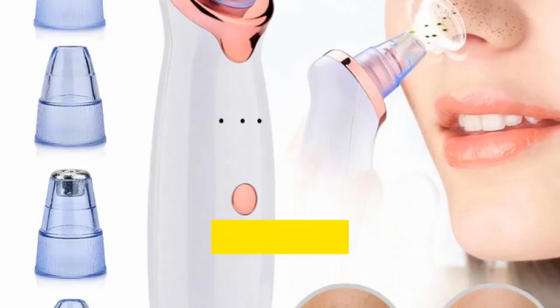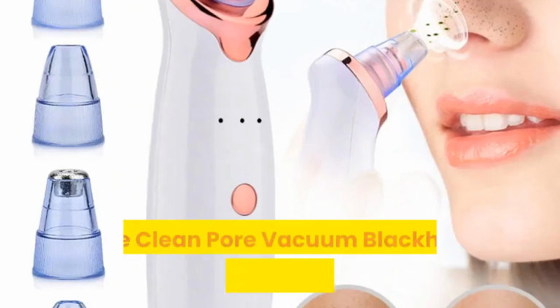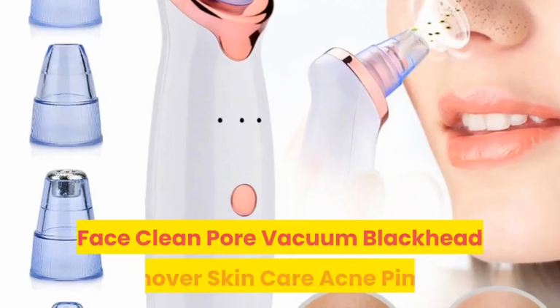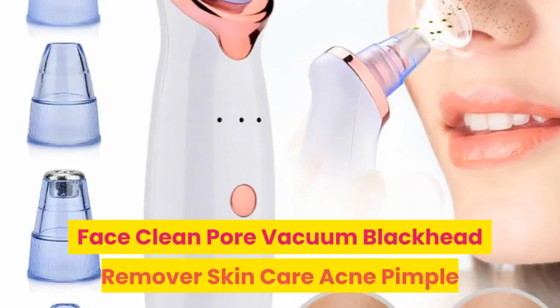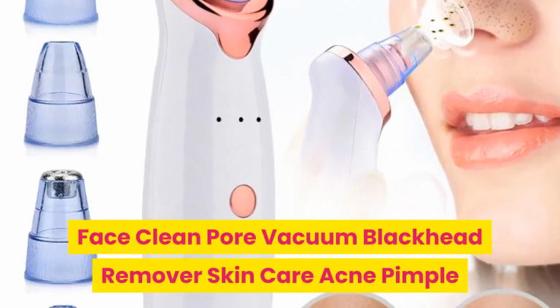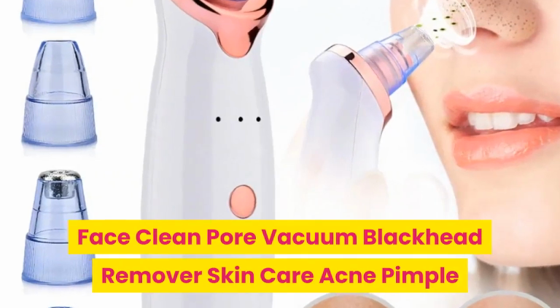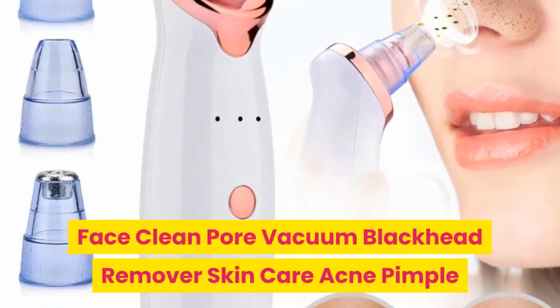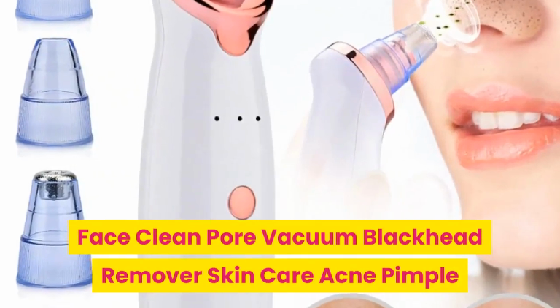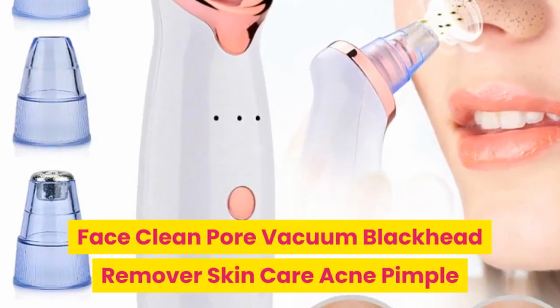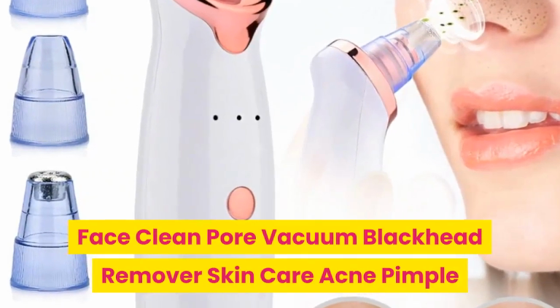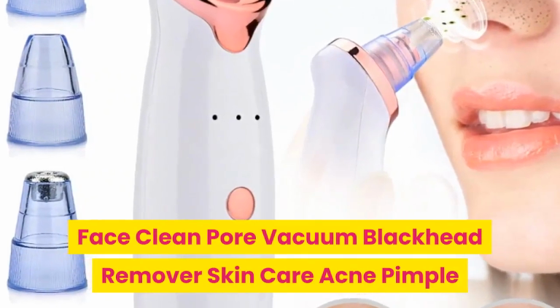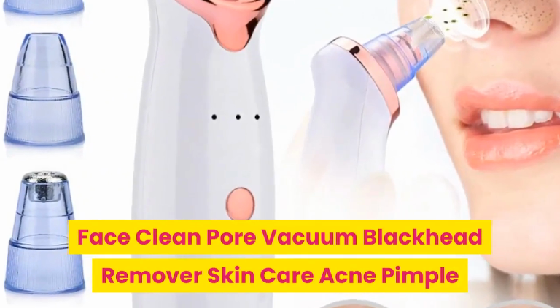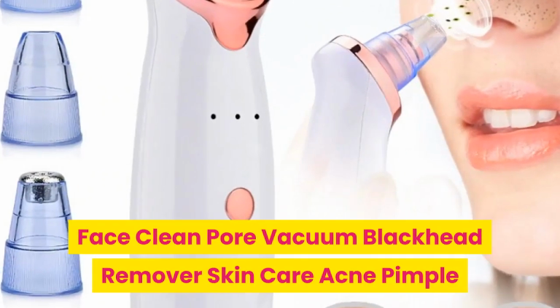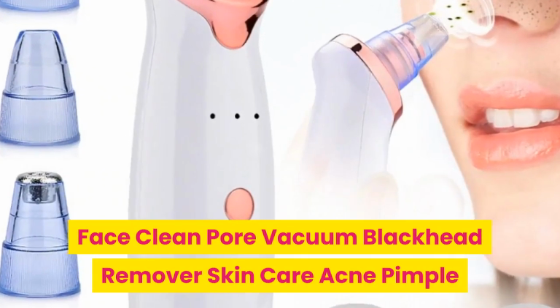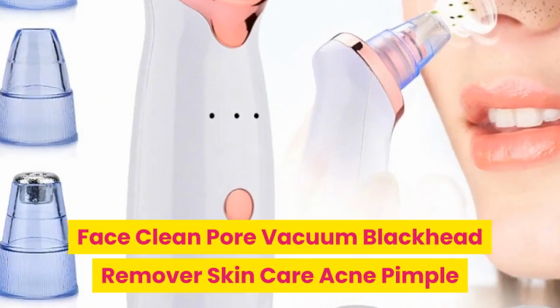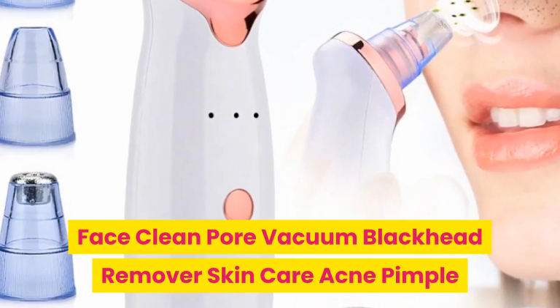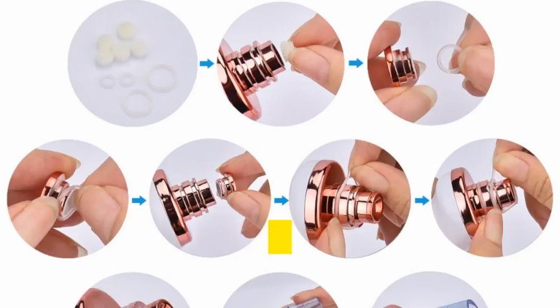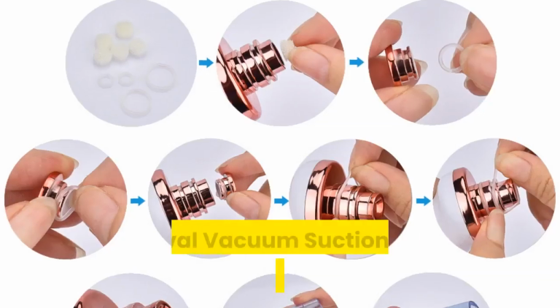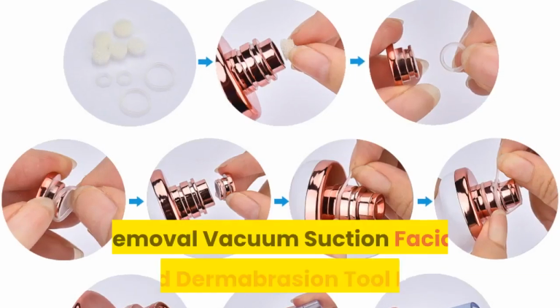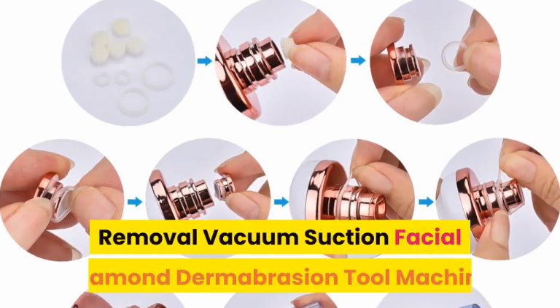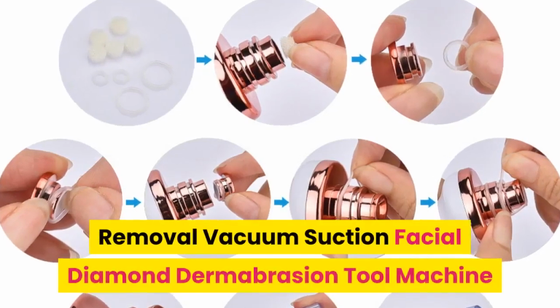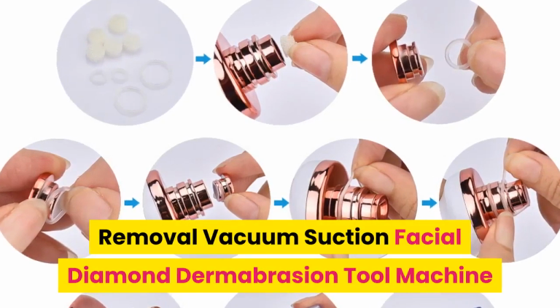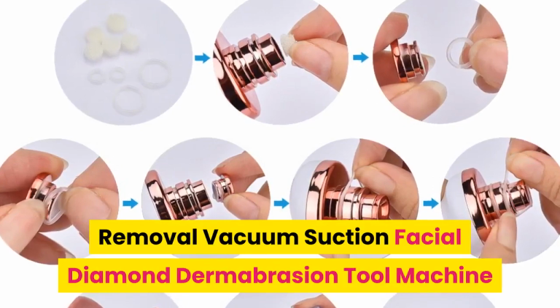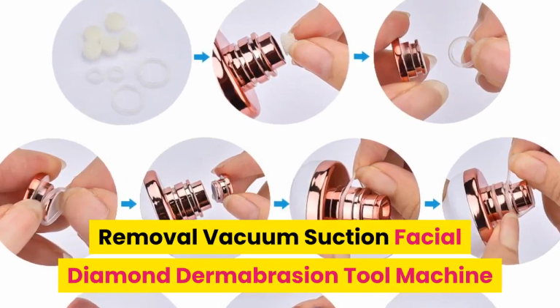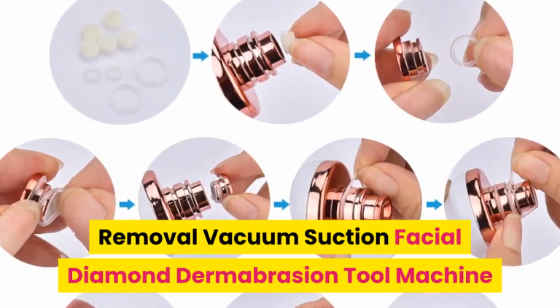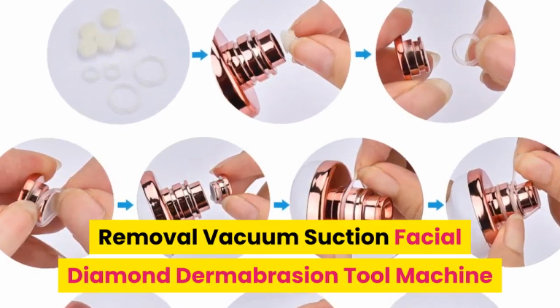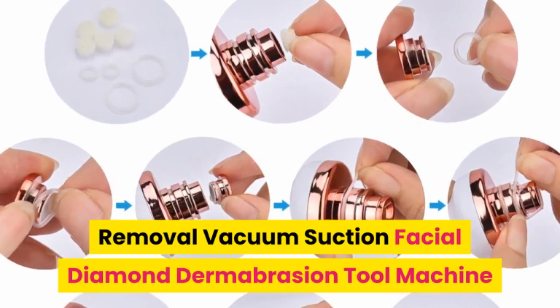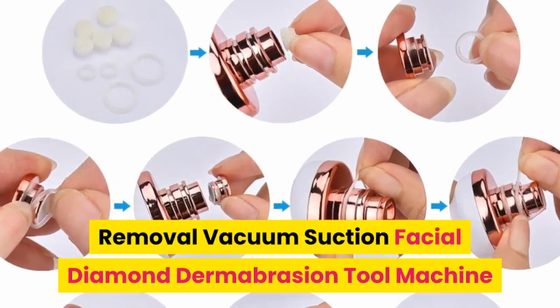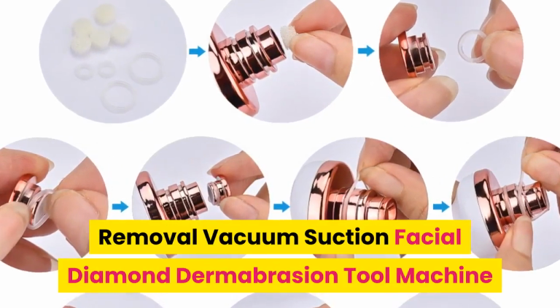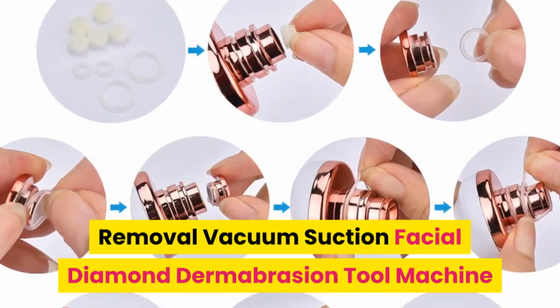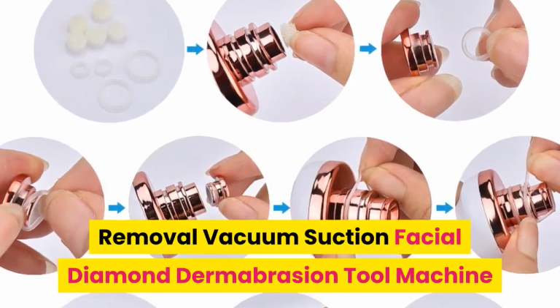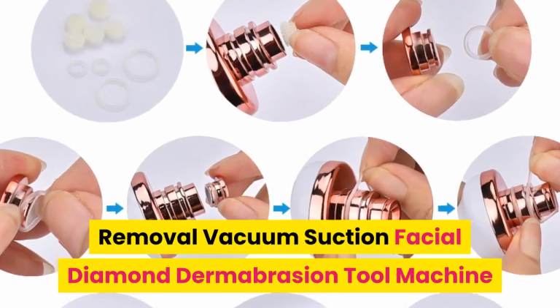Face Clean Pore Vacuum Blackhead Remover Skin Care Acne Pimple Removal Vacuum Suction Facial Diamond Dermabrasion Tool Machine.